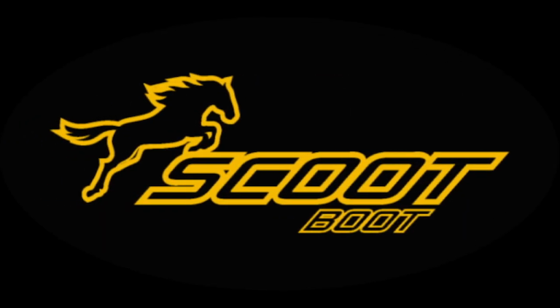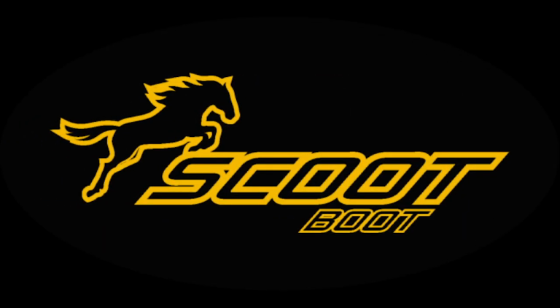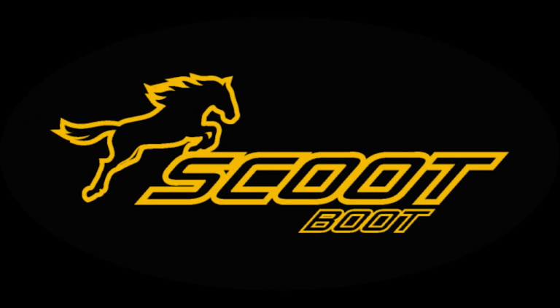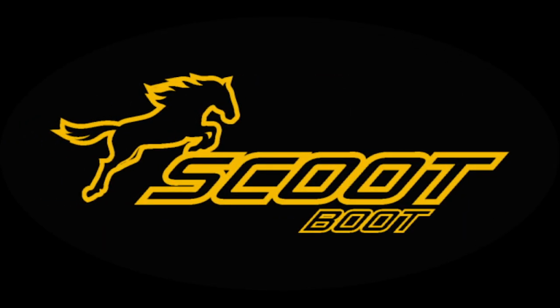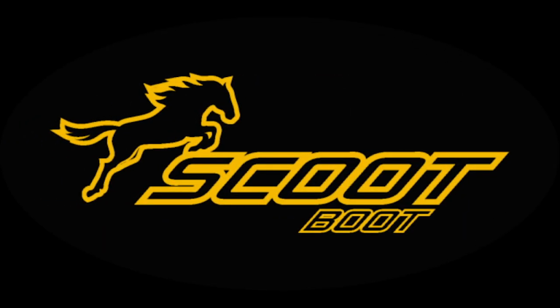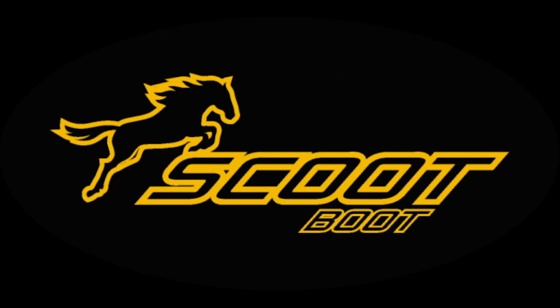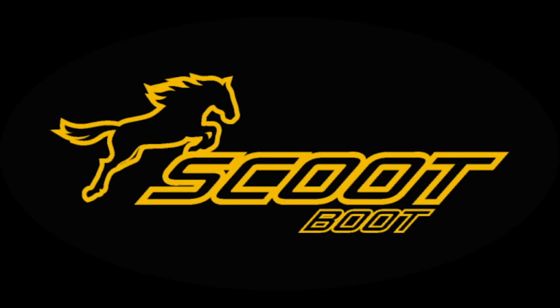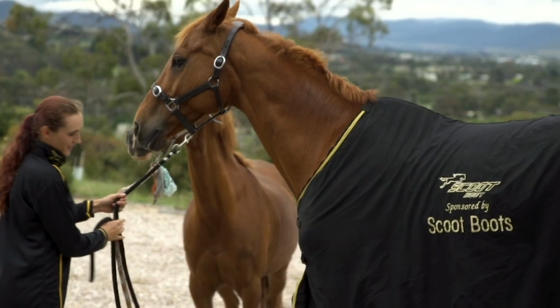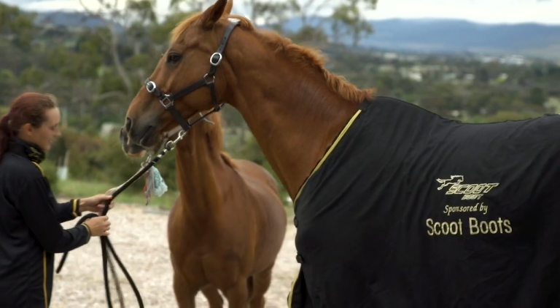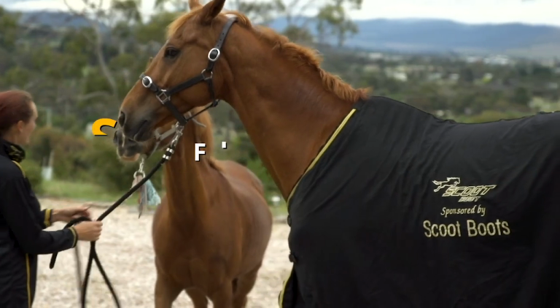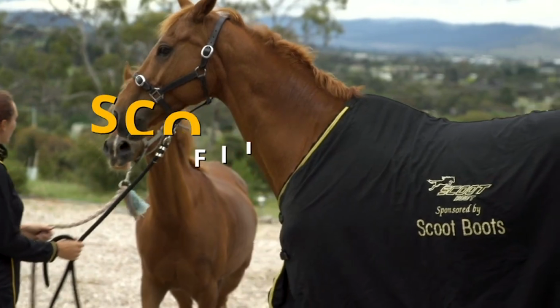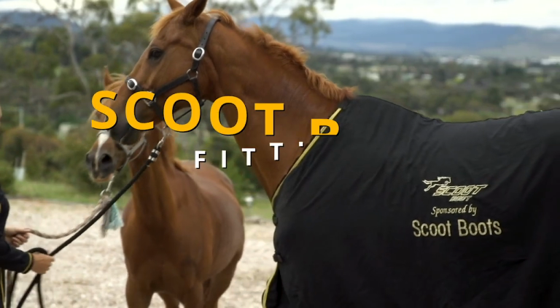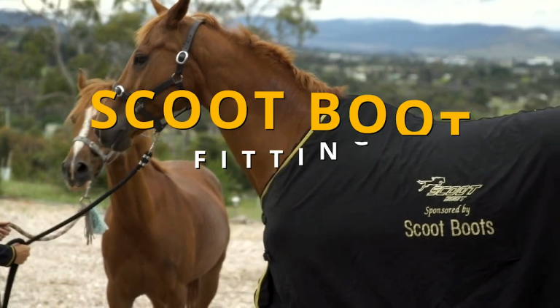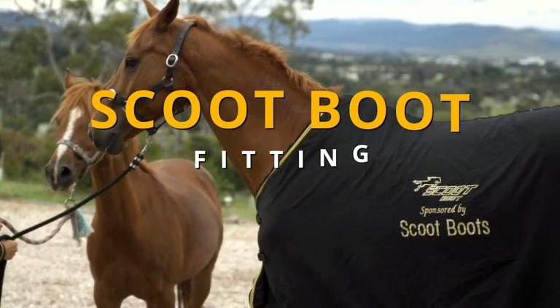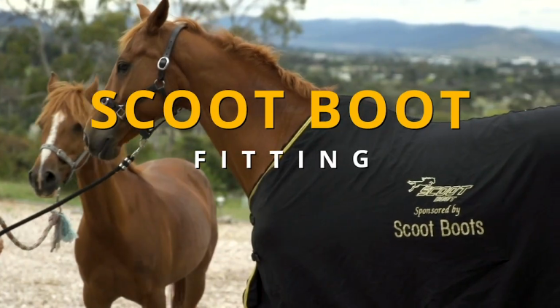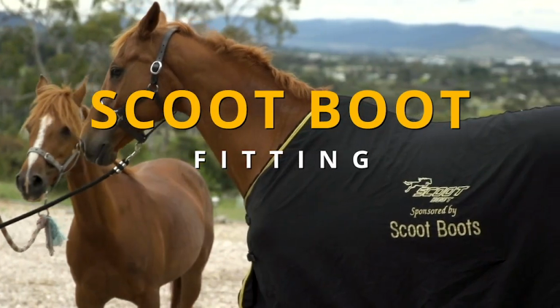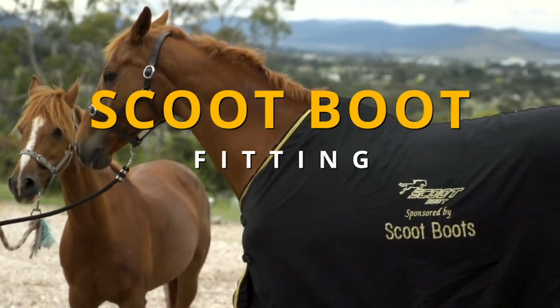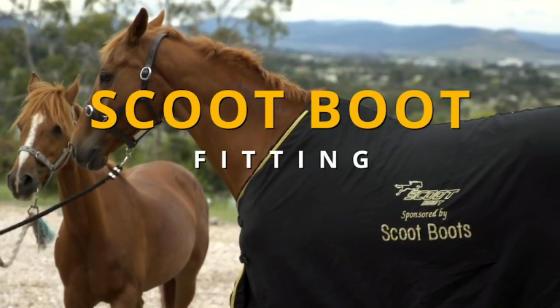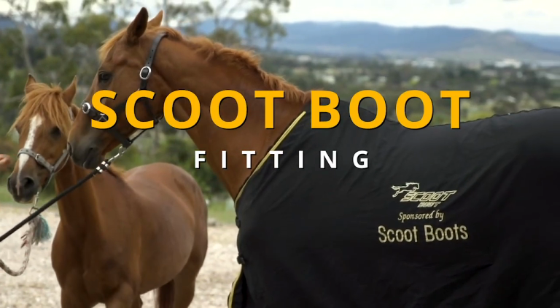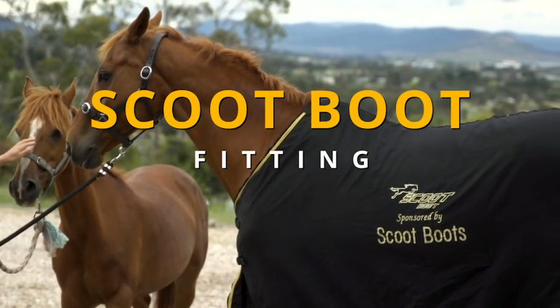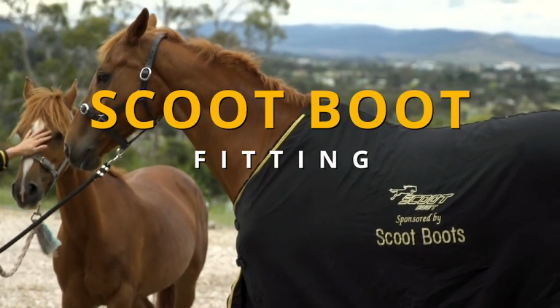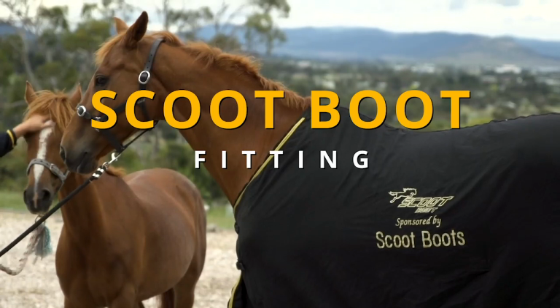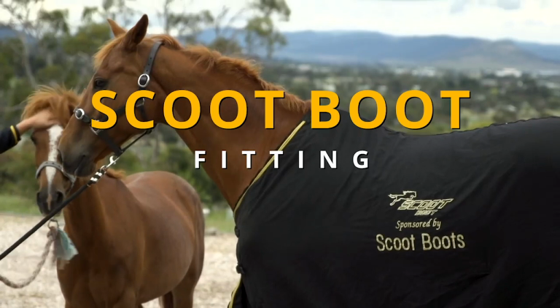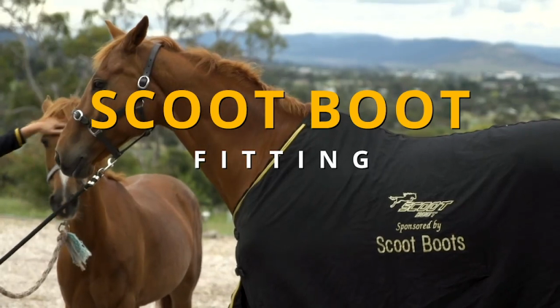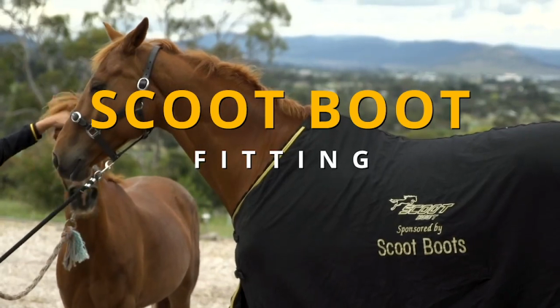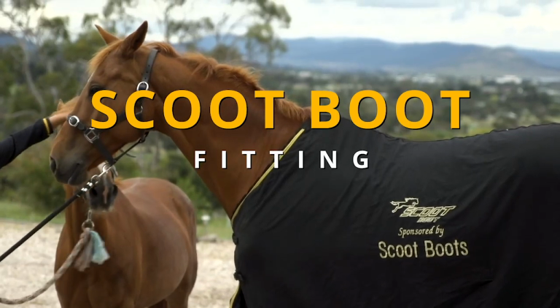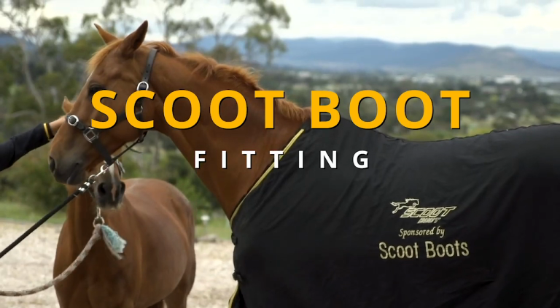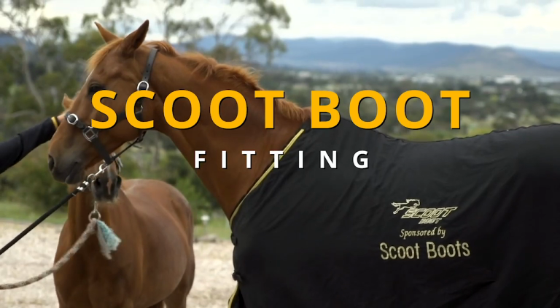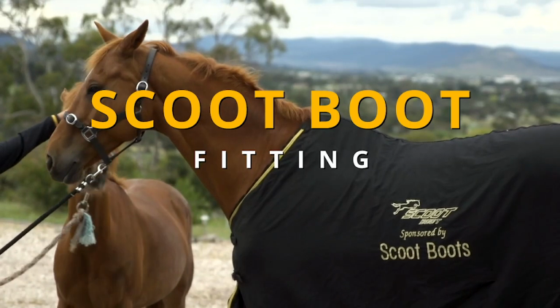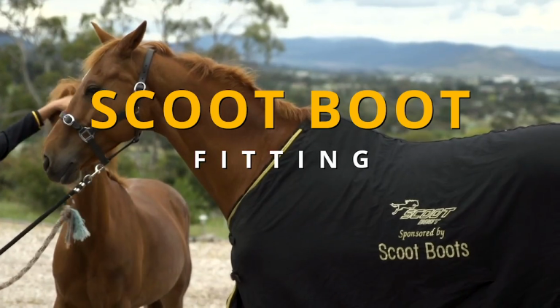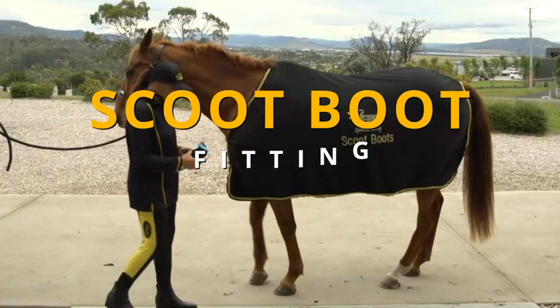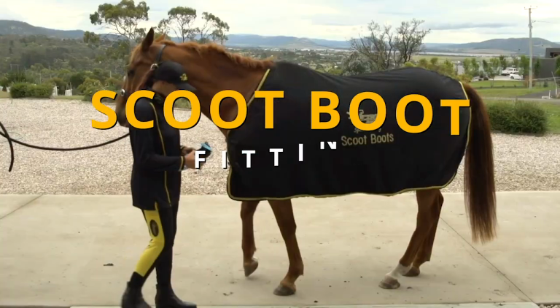In this quick video we're going to show you how easy it is to put on a pair of Scoot boots.